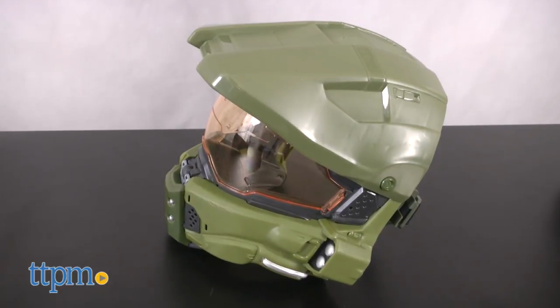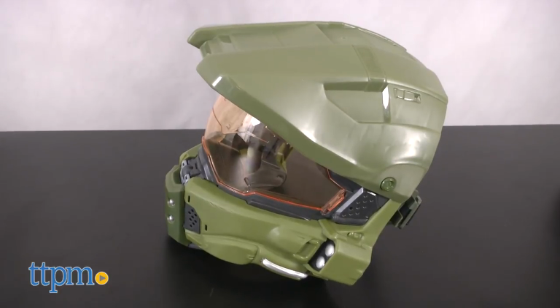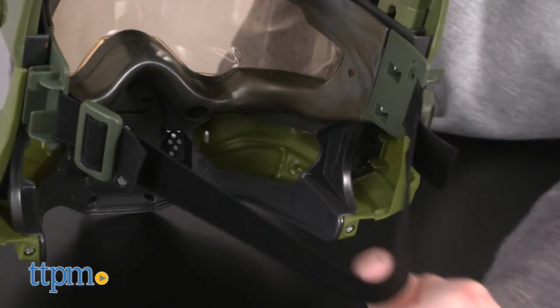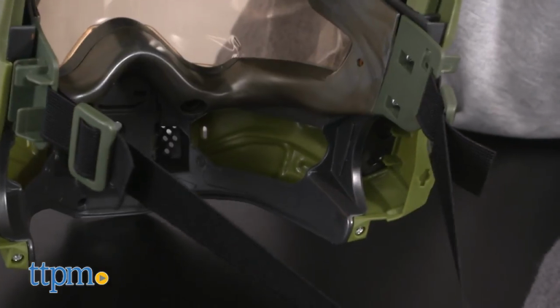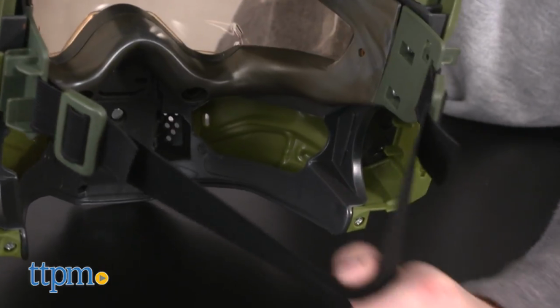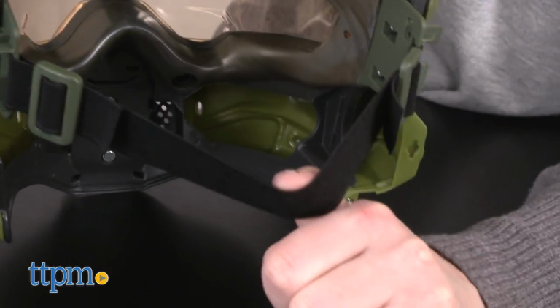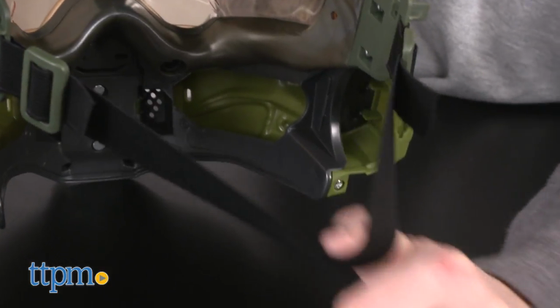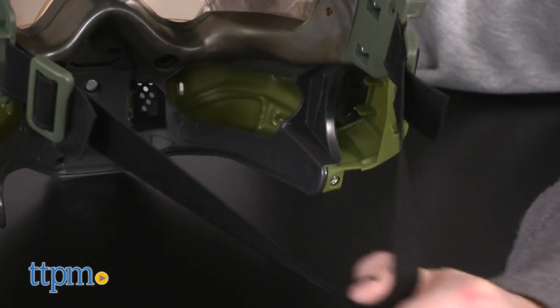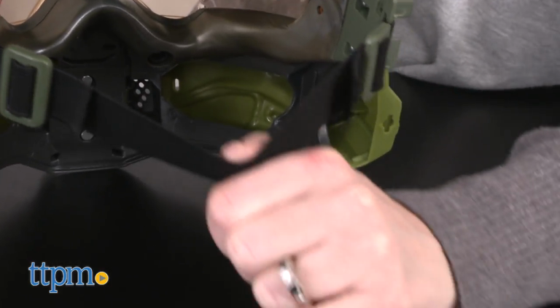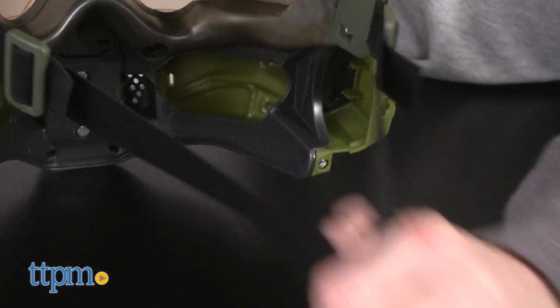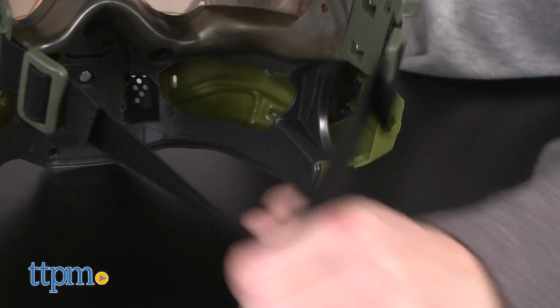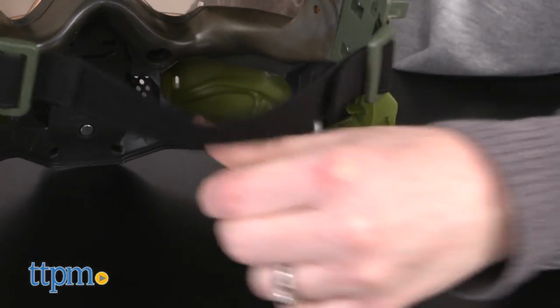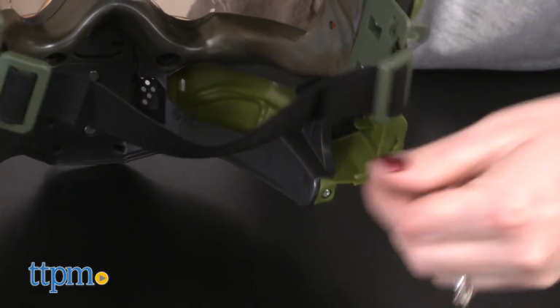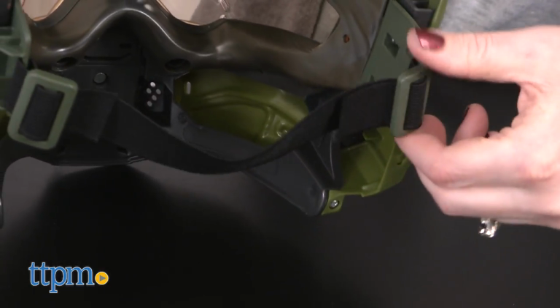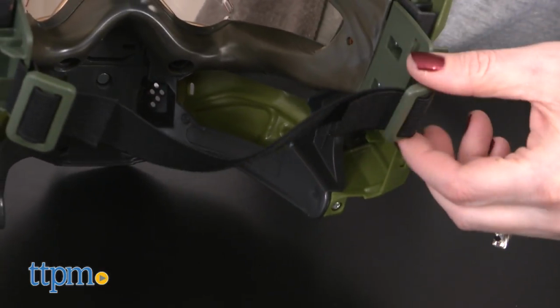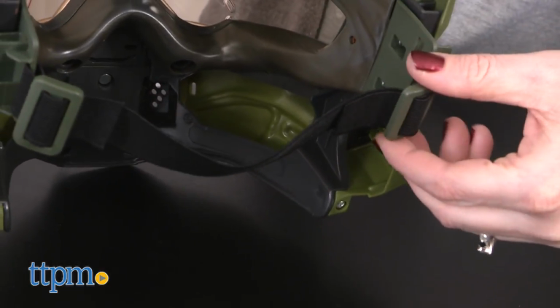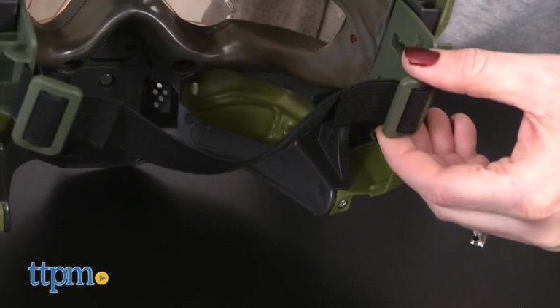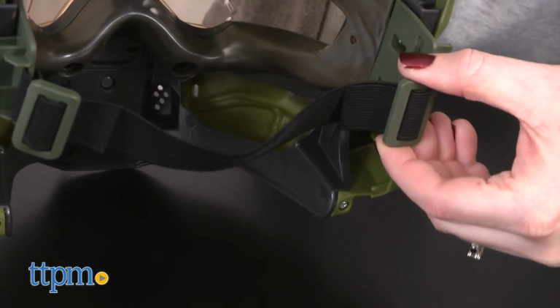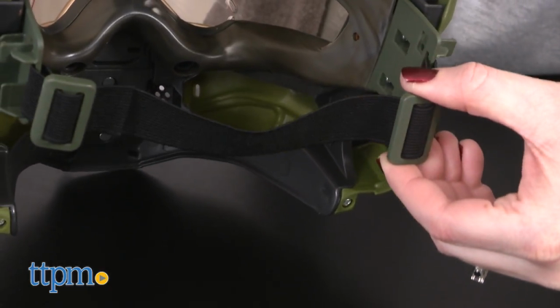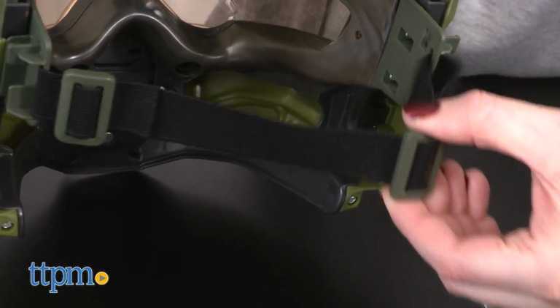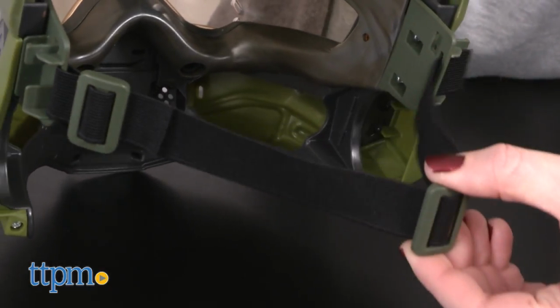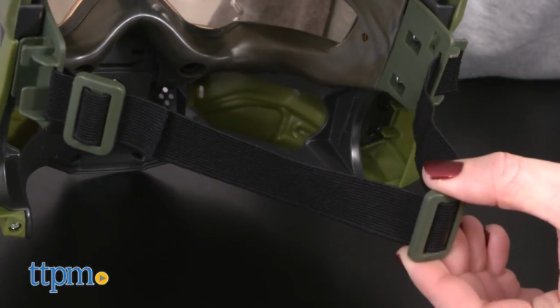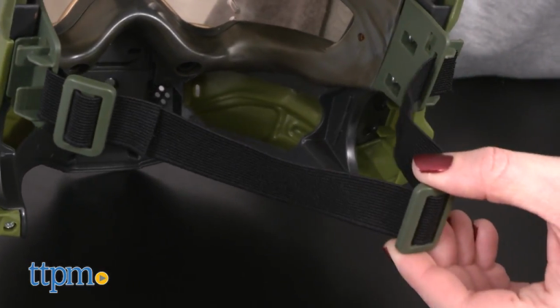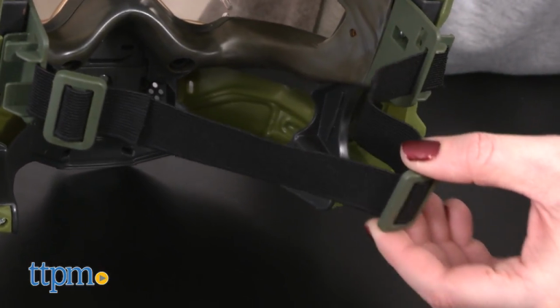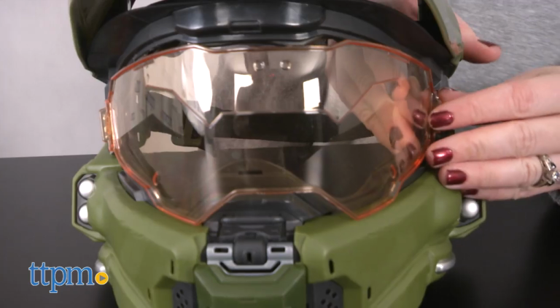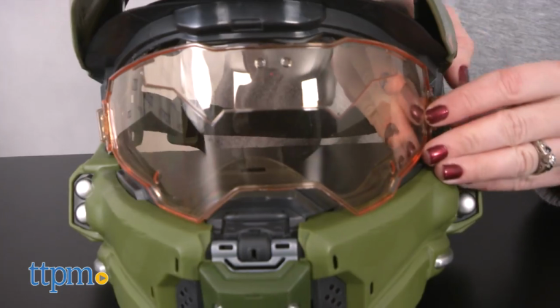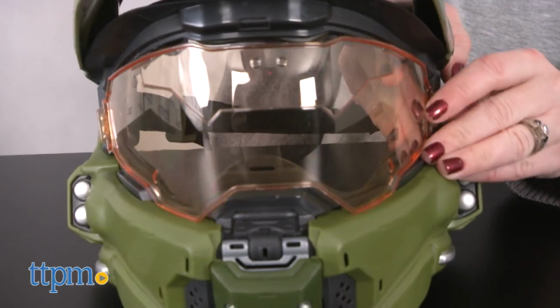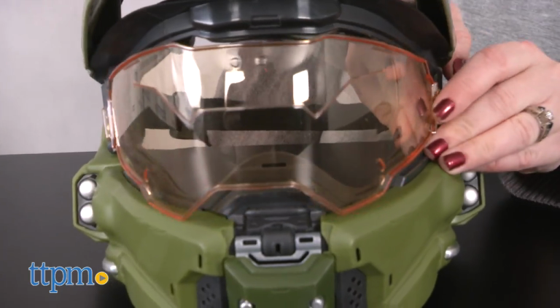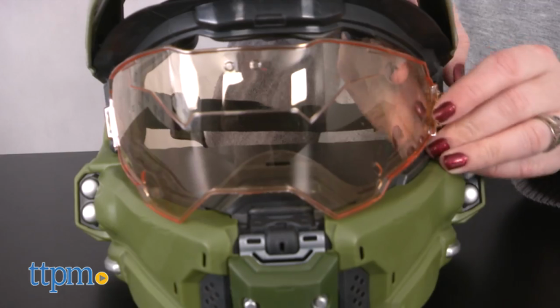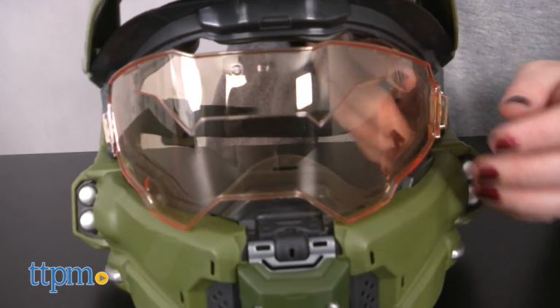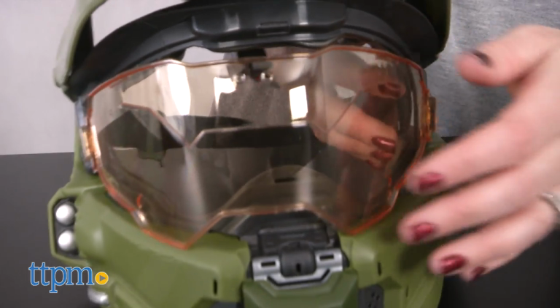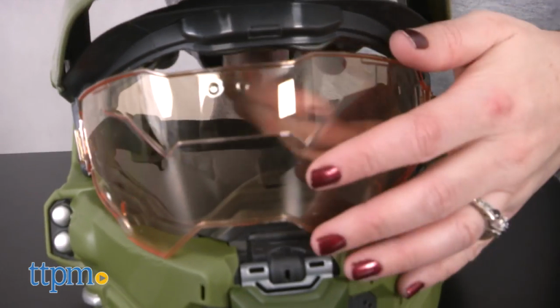There's an adjustable elastic strap in the back, and the yellow tinted visor can be removed.